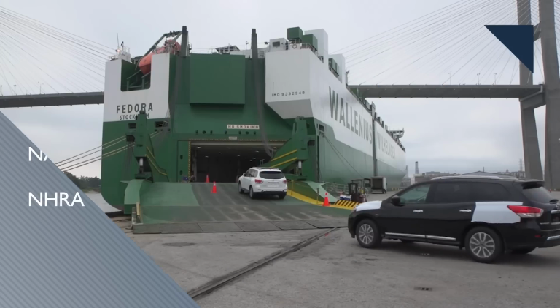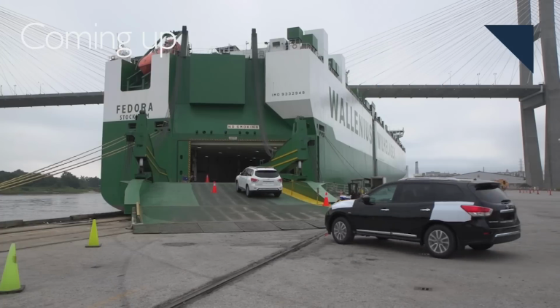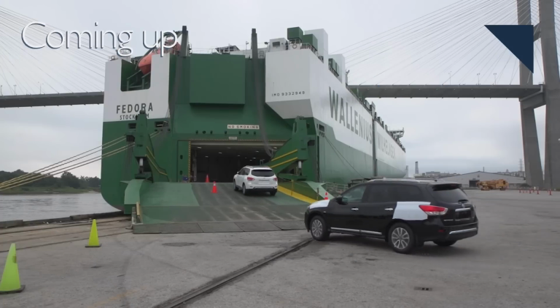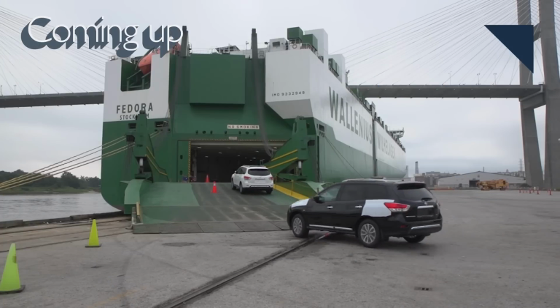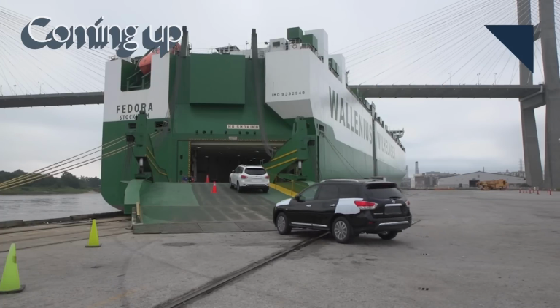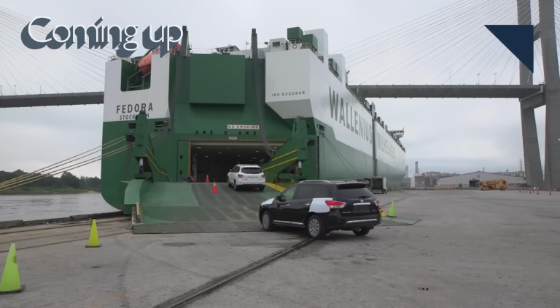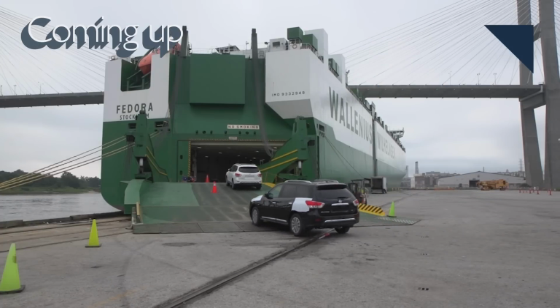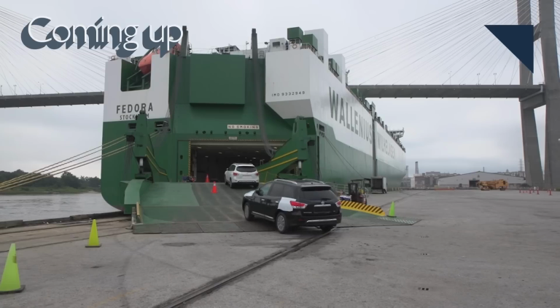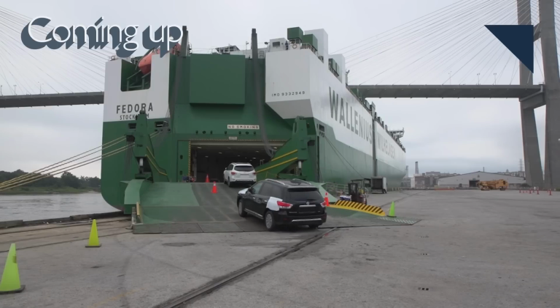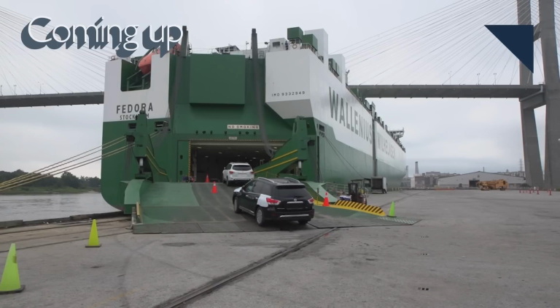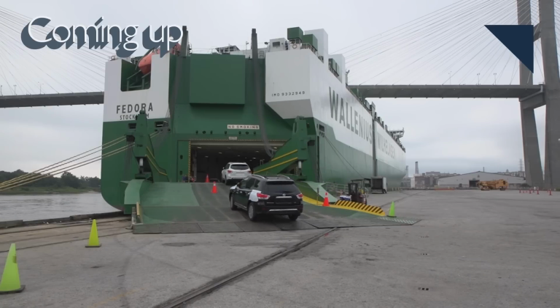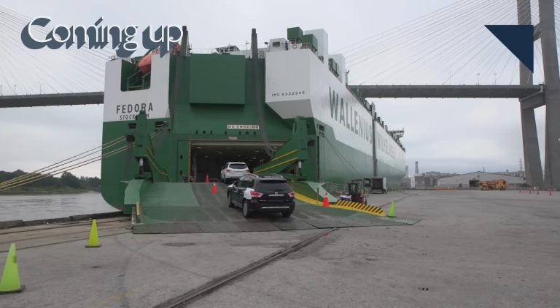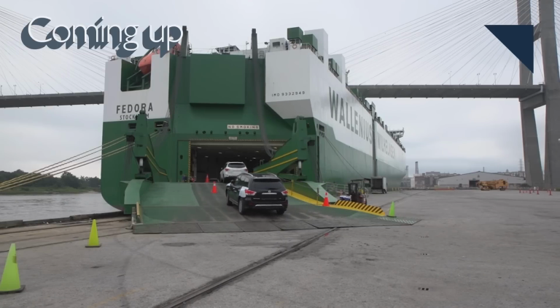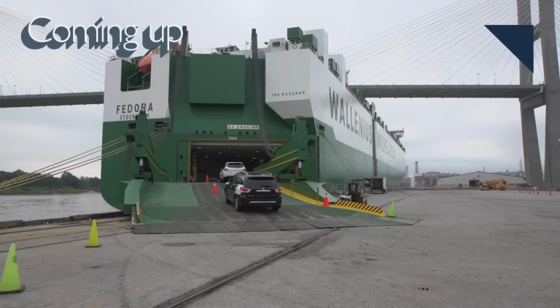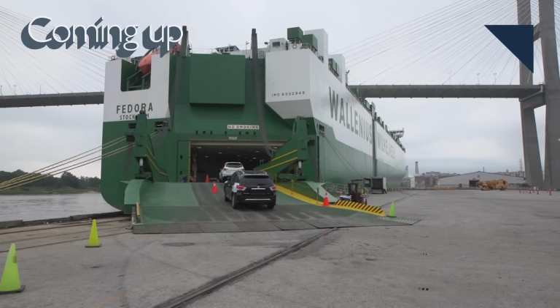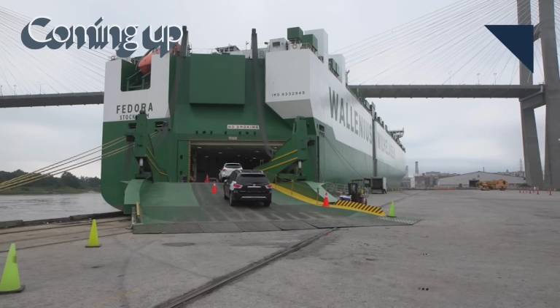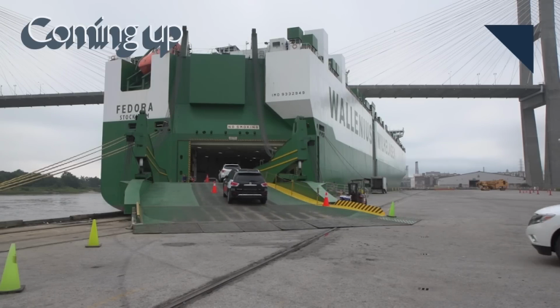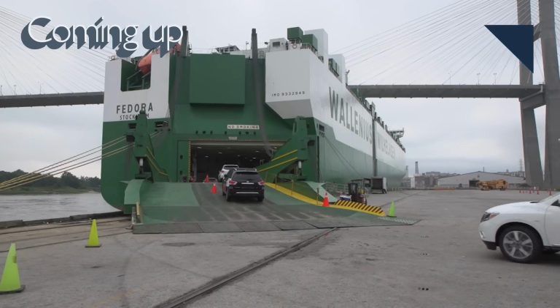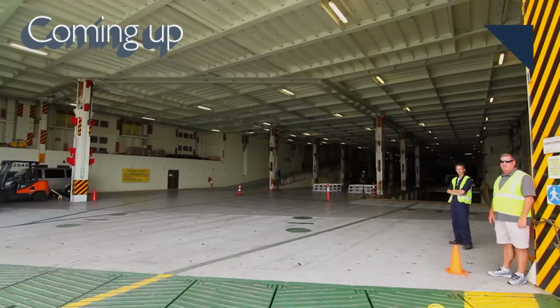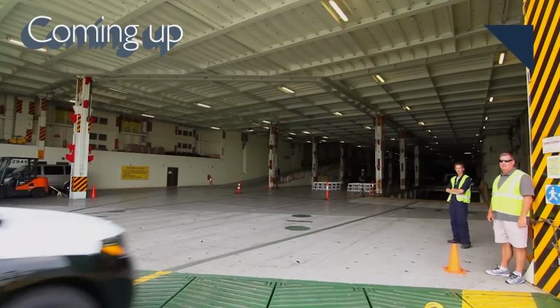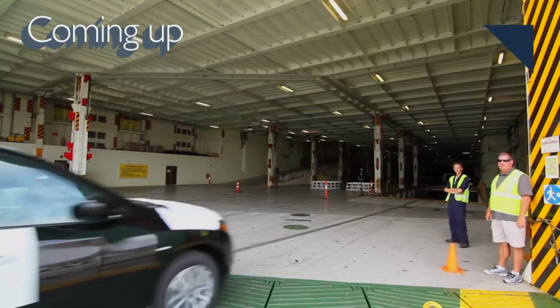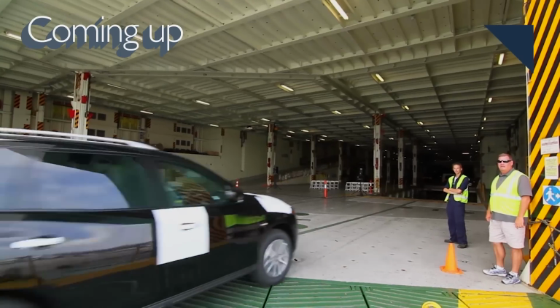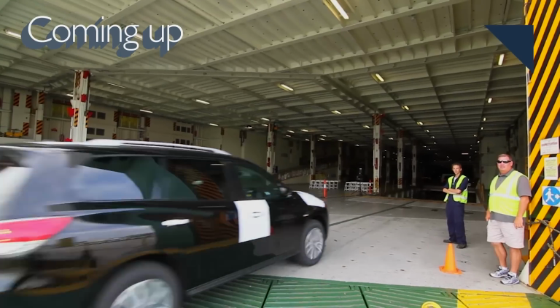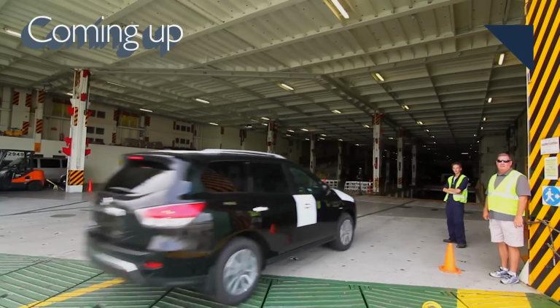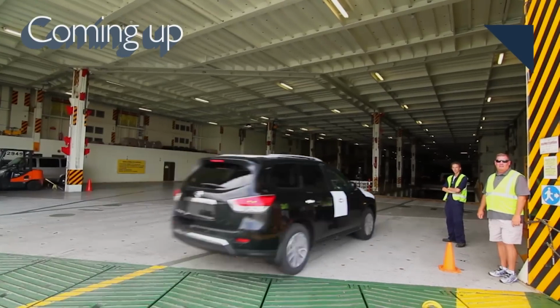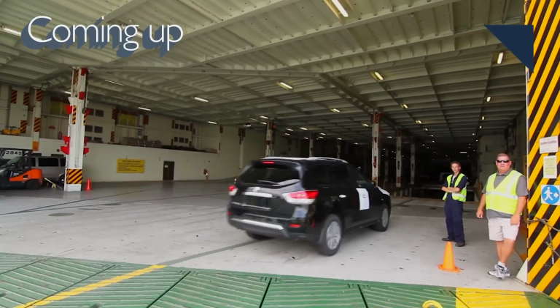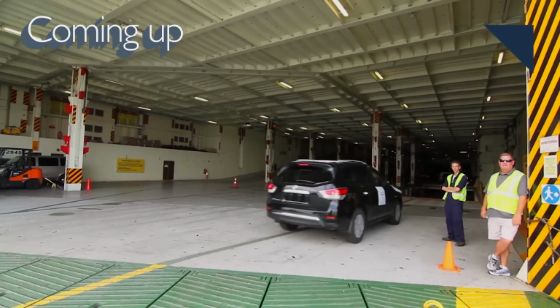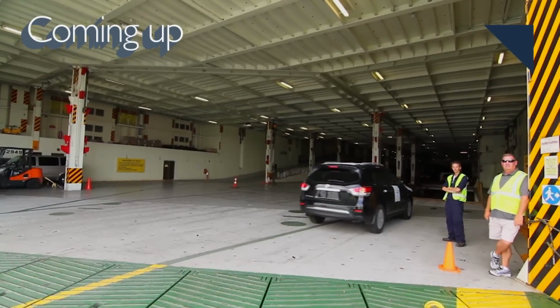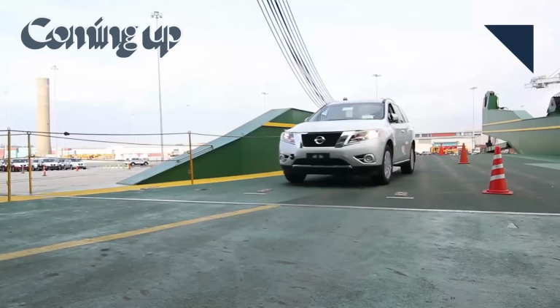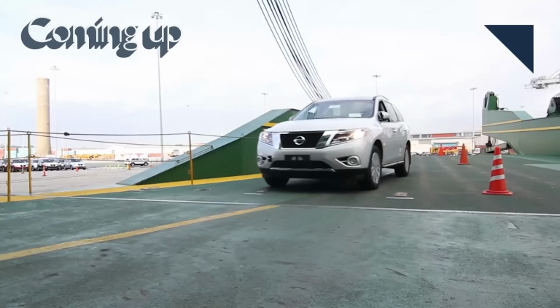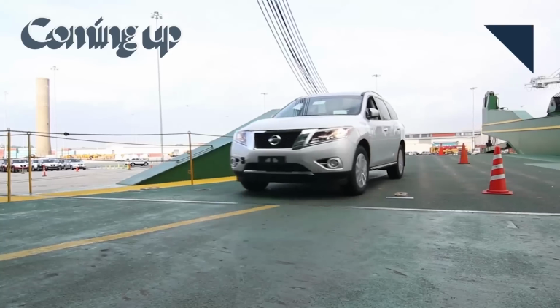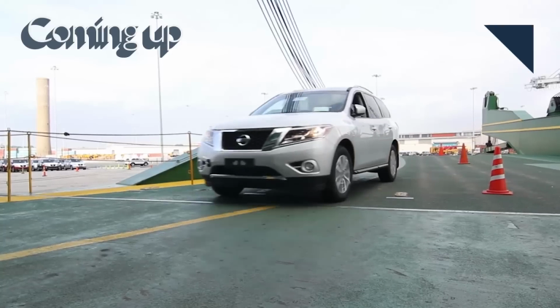Do you know how many countries ship cars to the U.S.? We have the answer, but it's coming right after this.